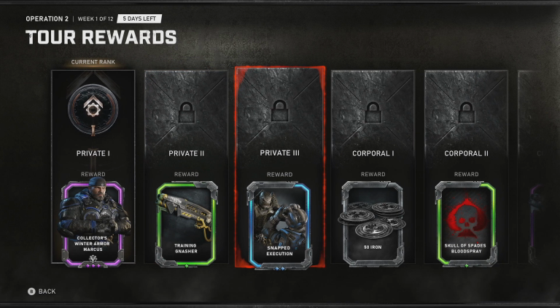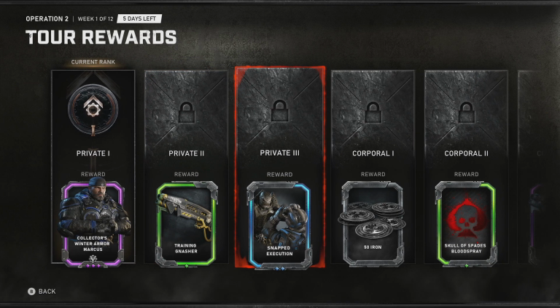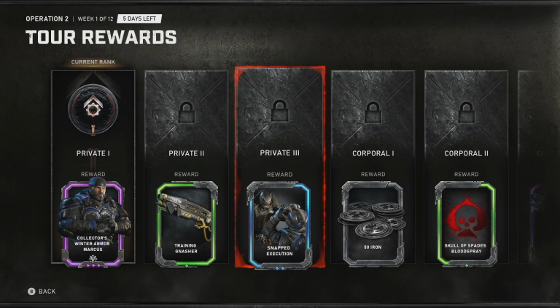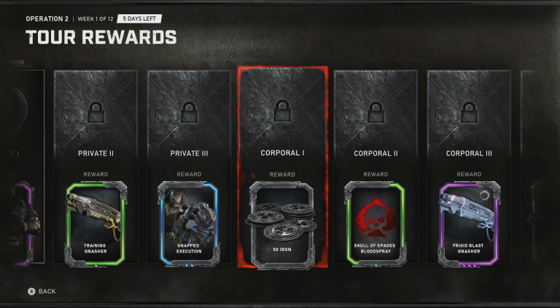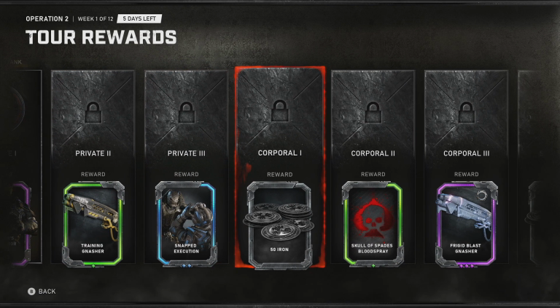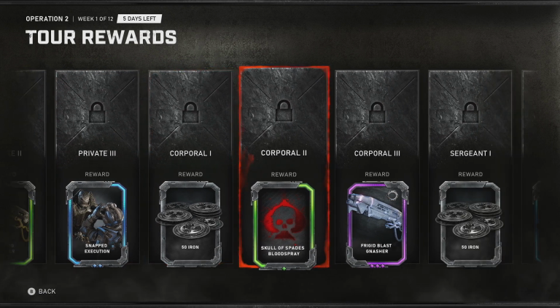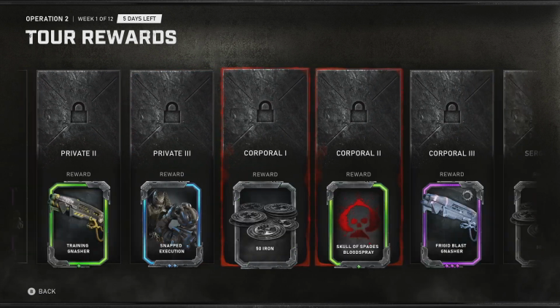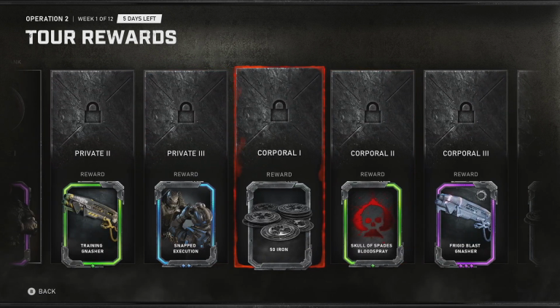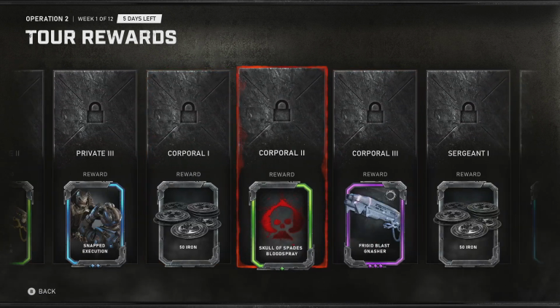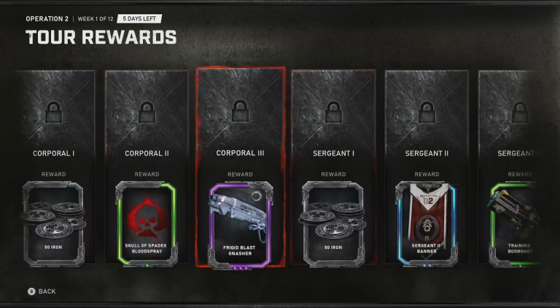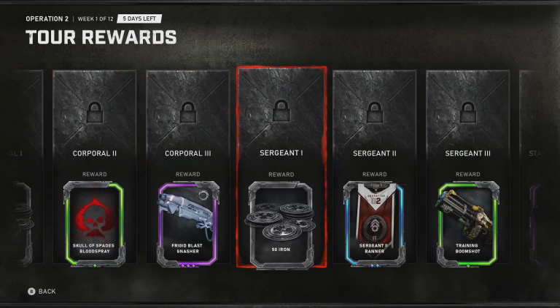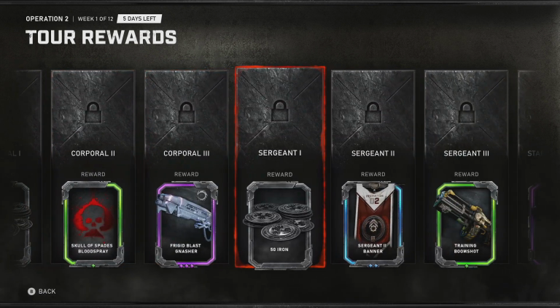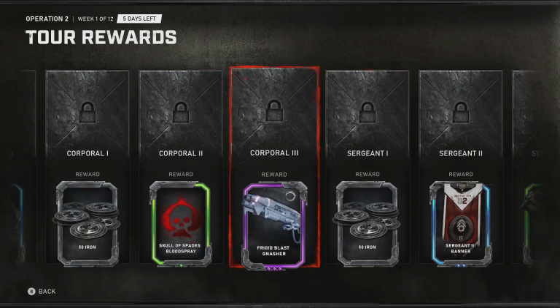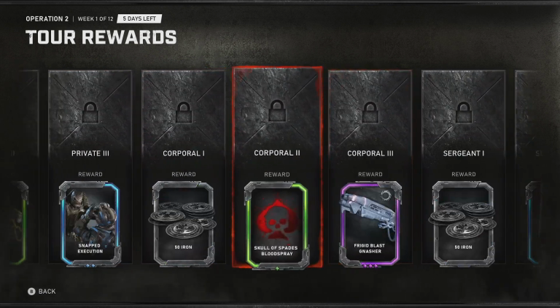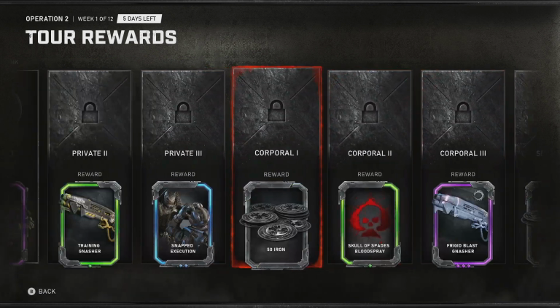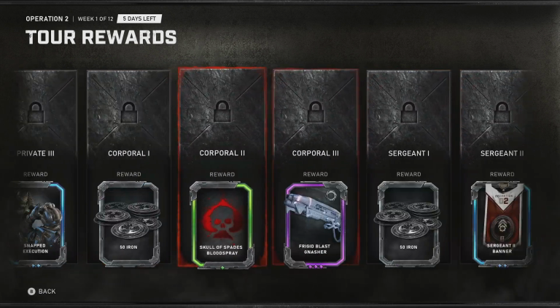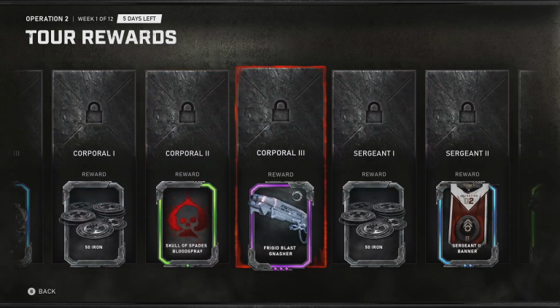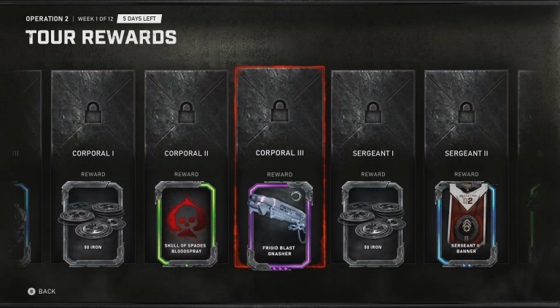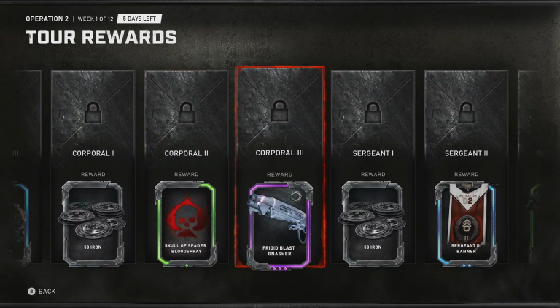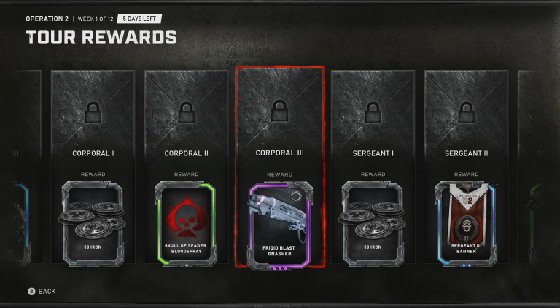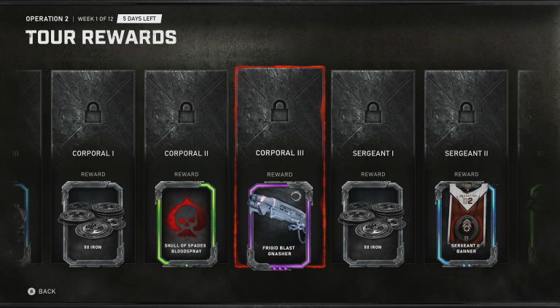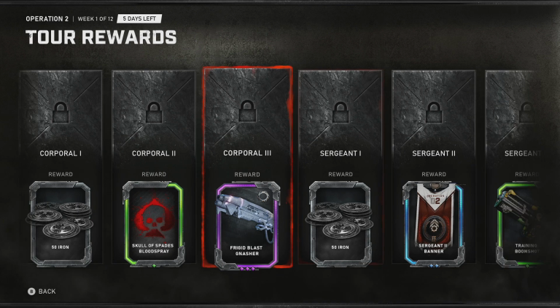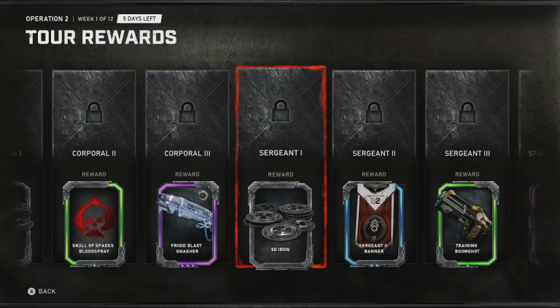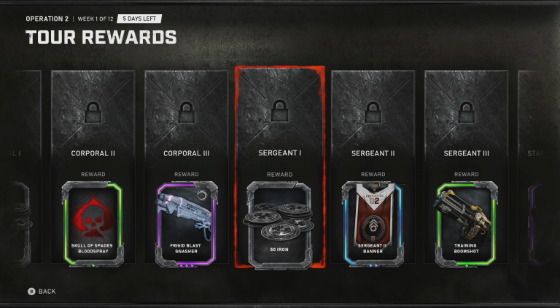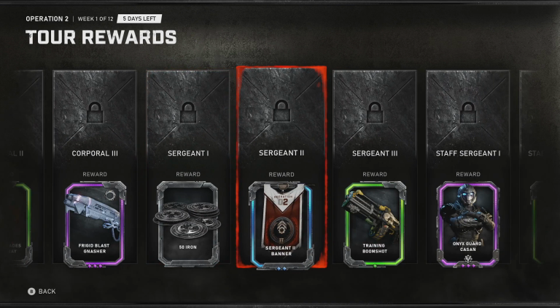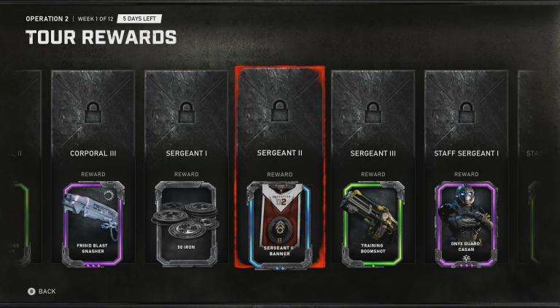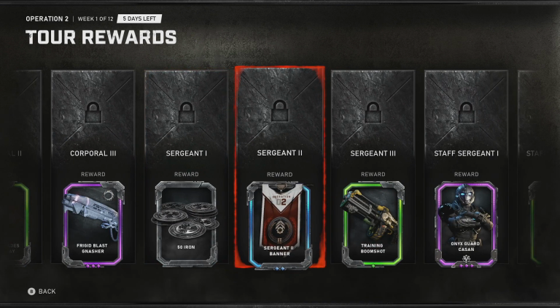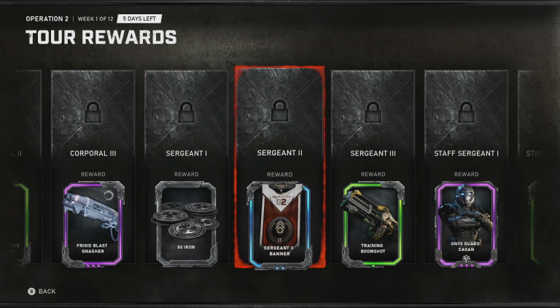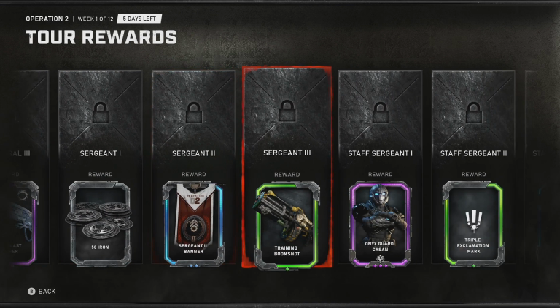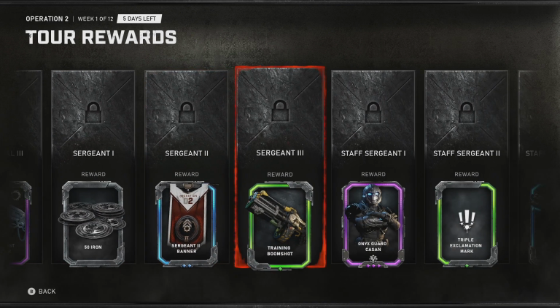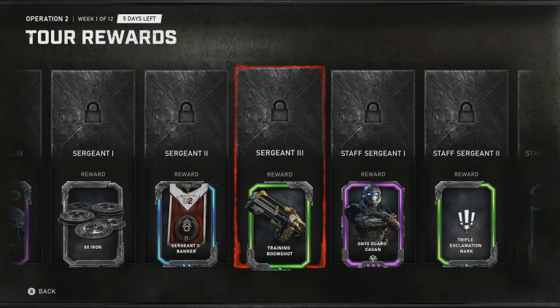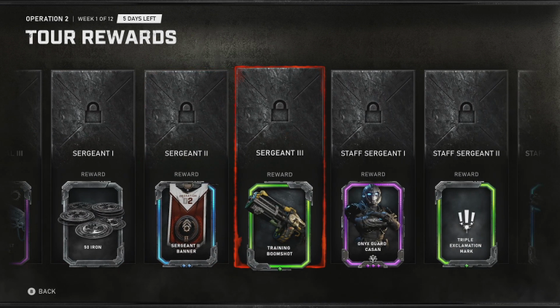And the rest so far — we get some Iron pretty quick here, which is kind of nice. And then we do get some weapon skins and banners of course.